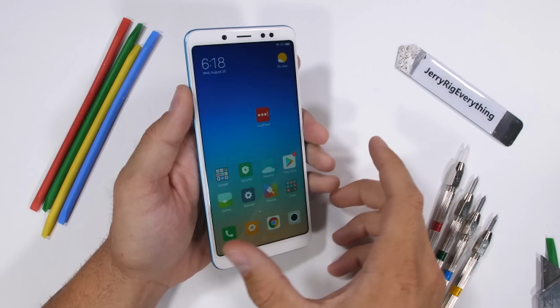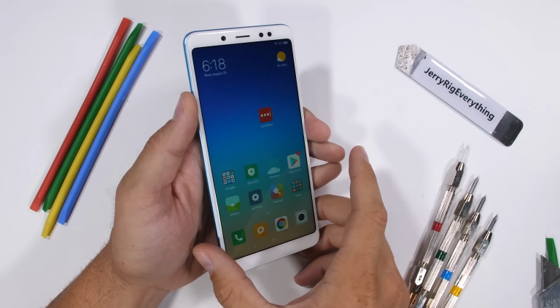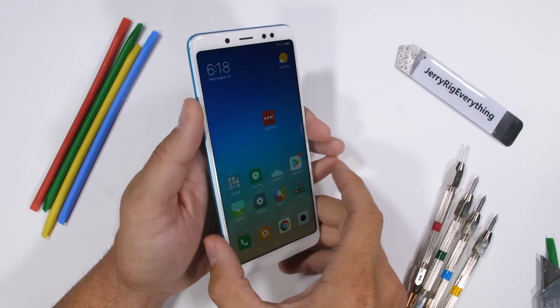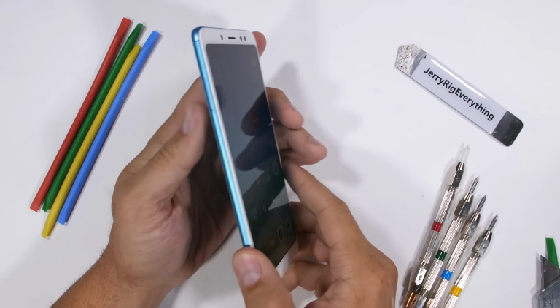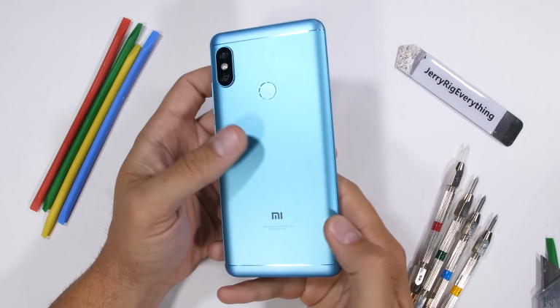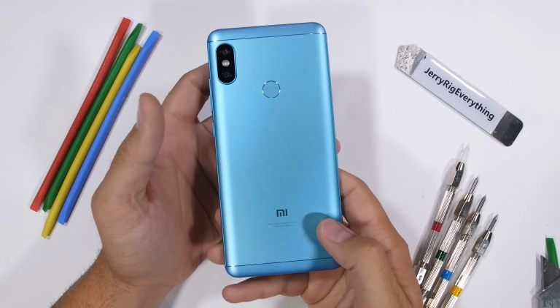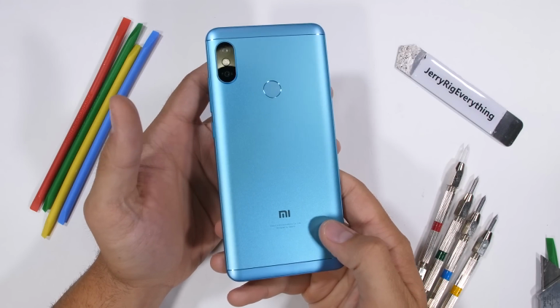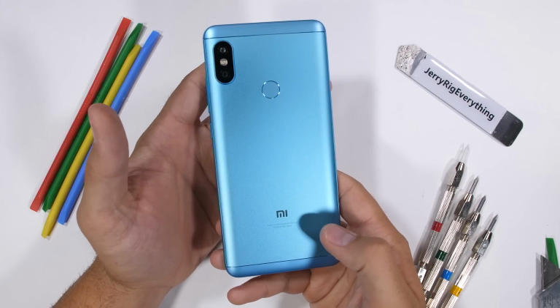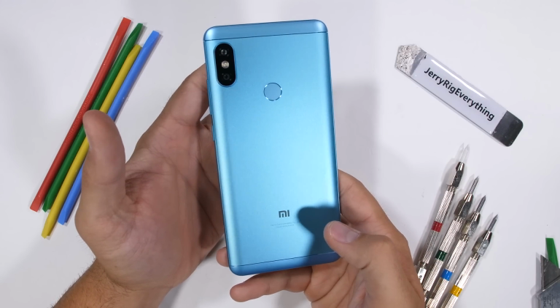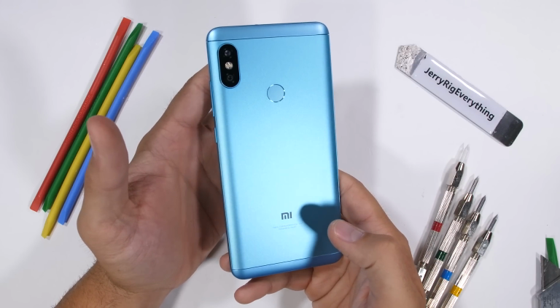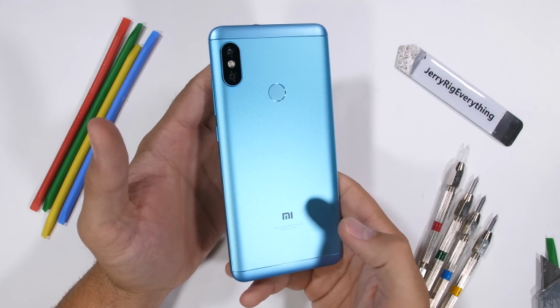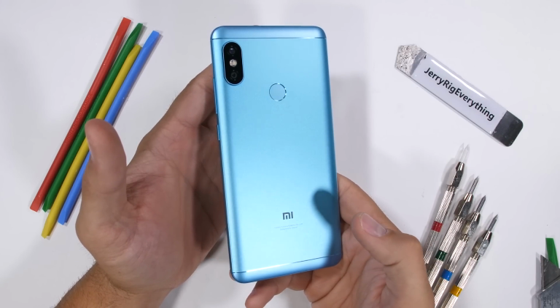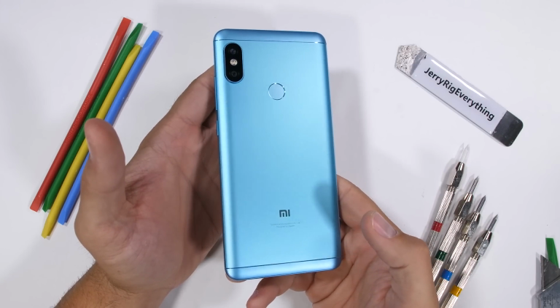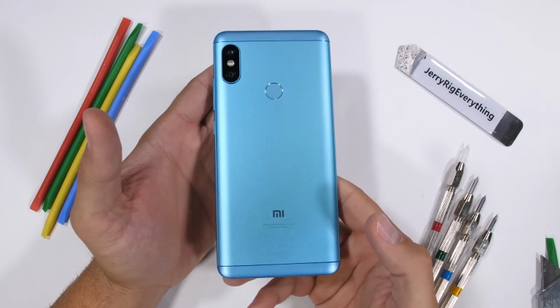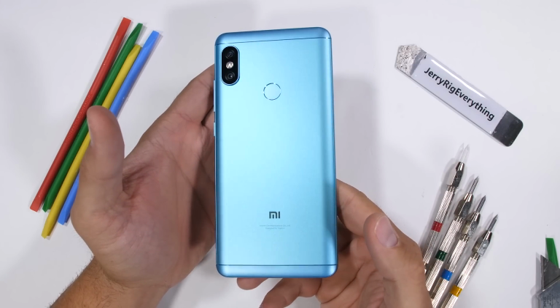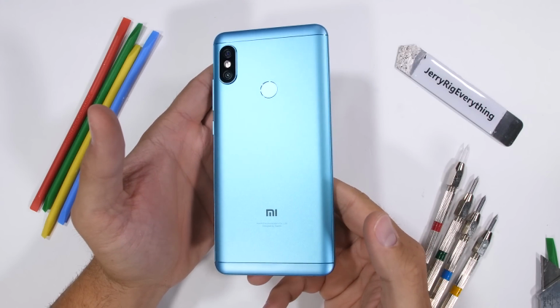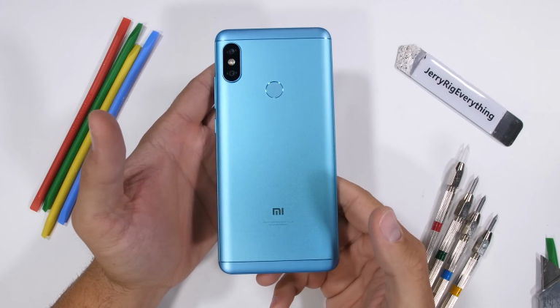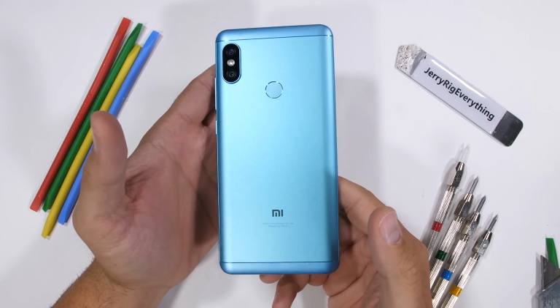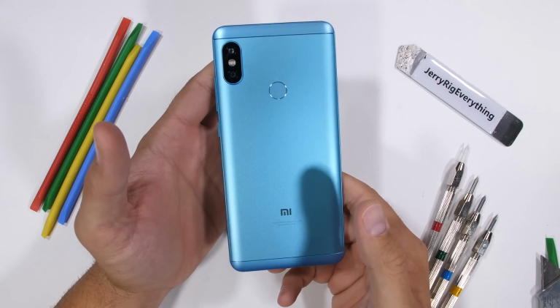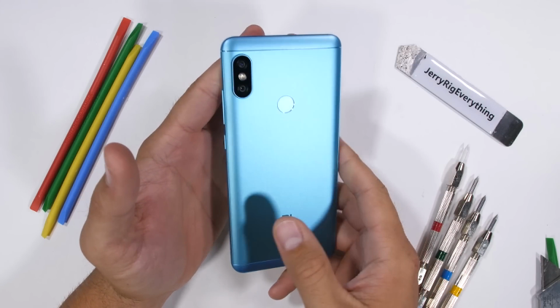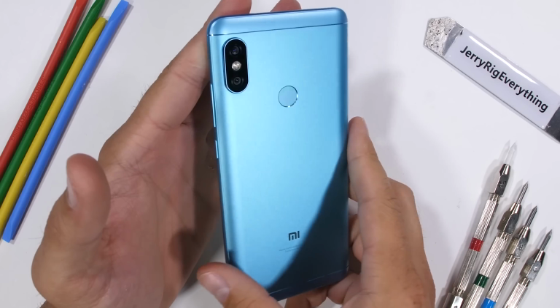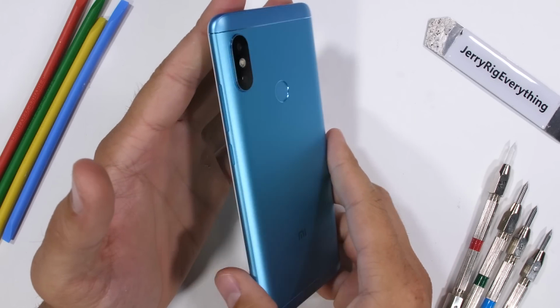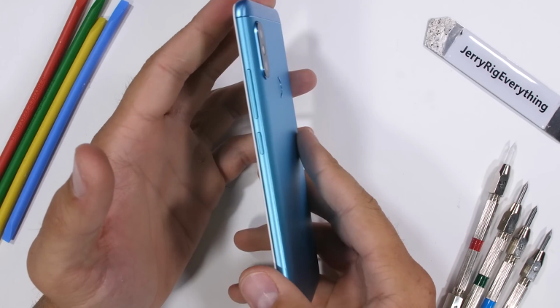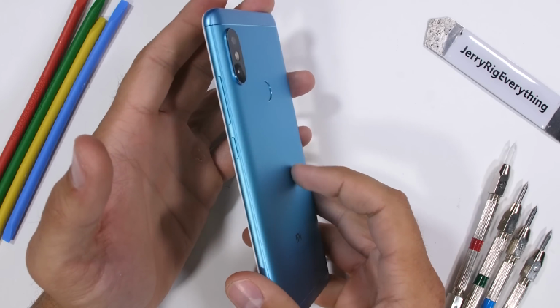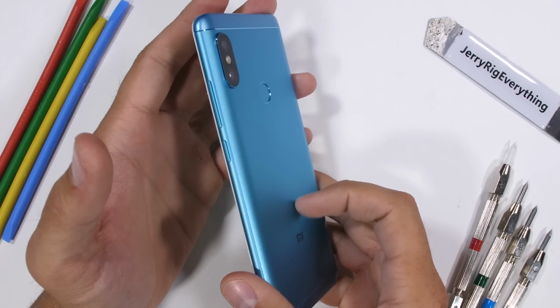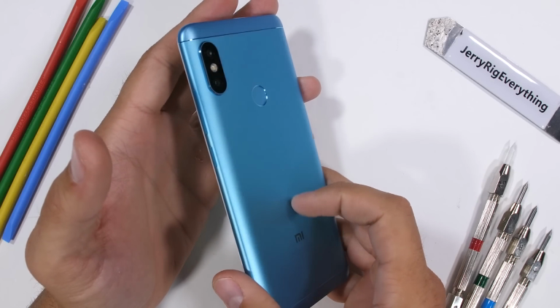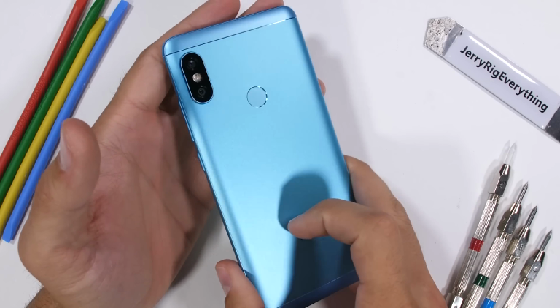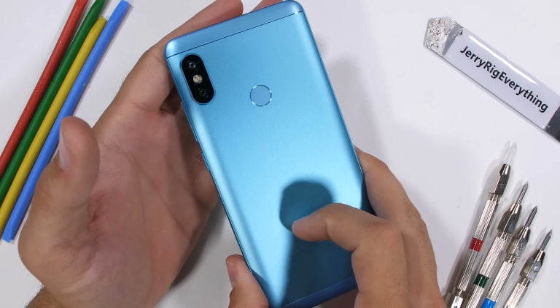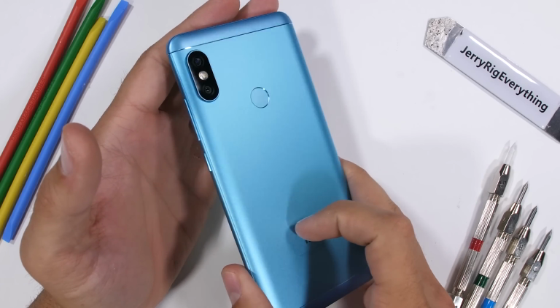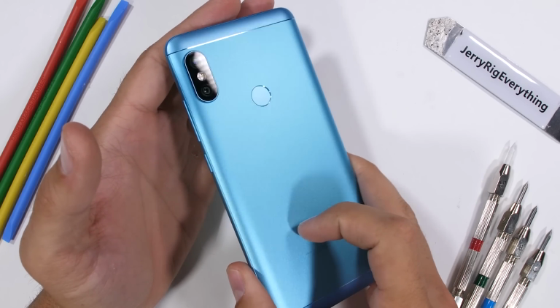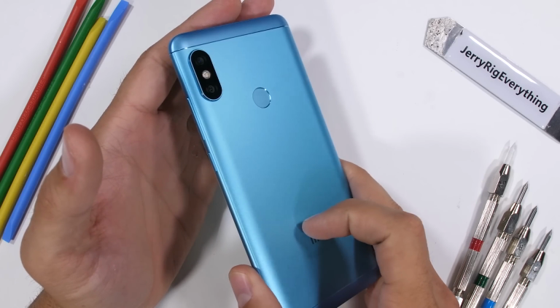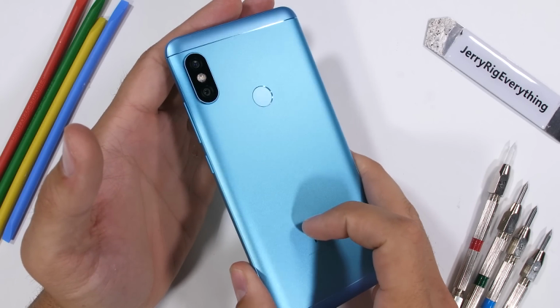Seriously though, this blue is one of the coolest colors that I've seen on a smartphone in a while. It would be a shame if someone accidentally scratched it.